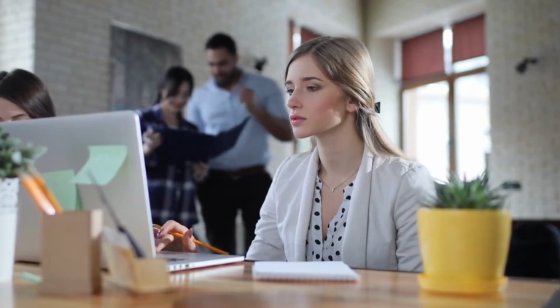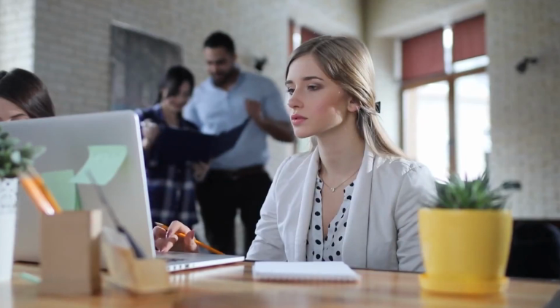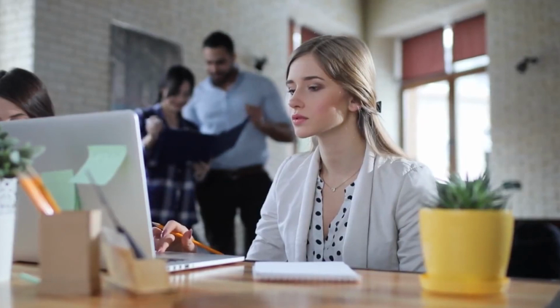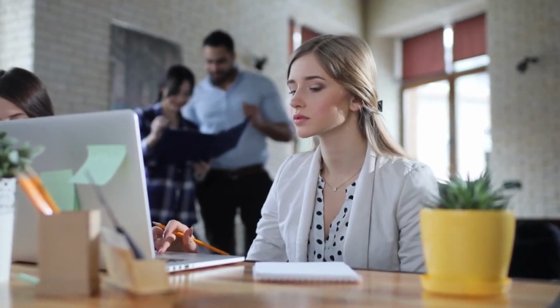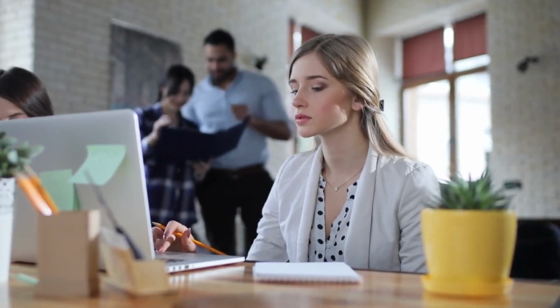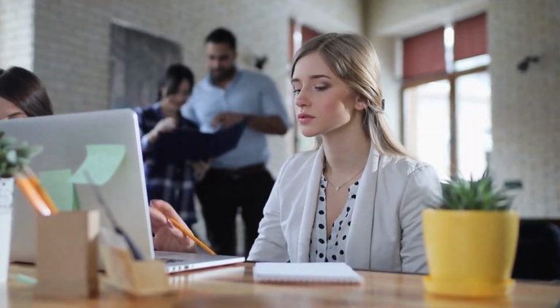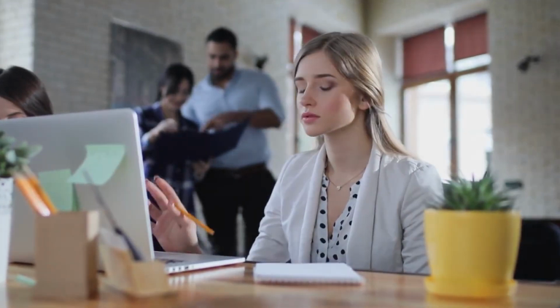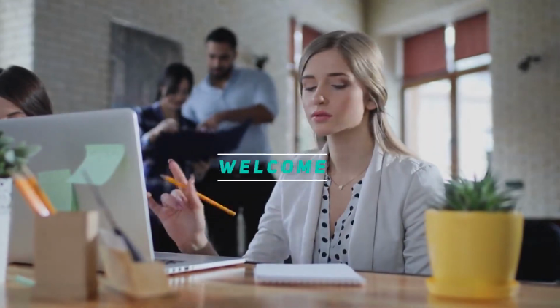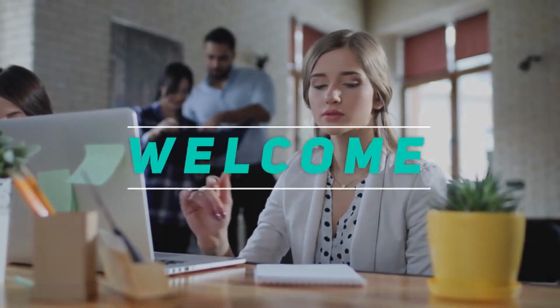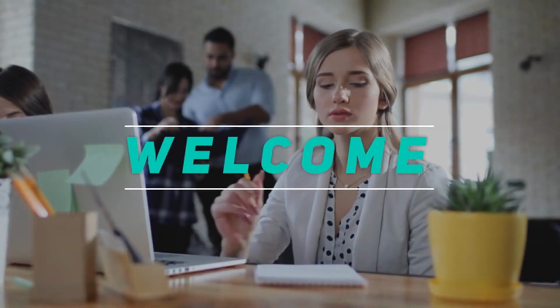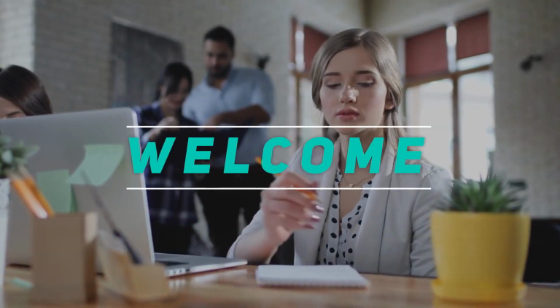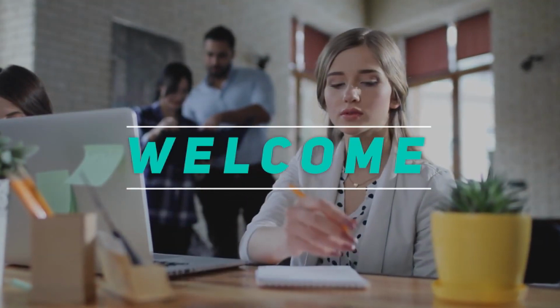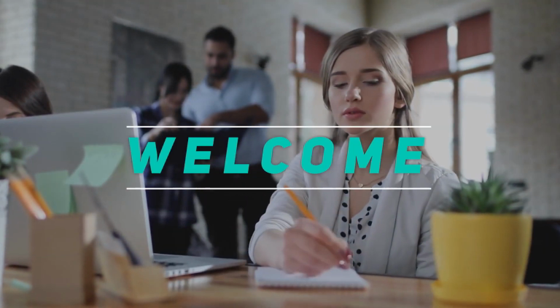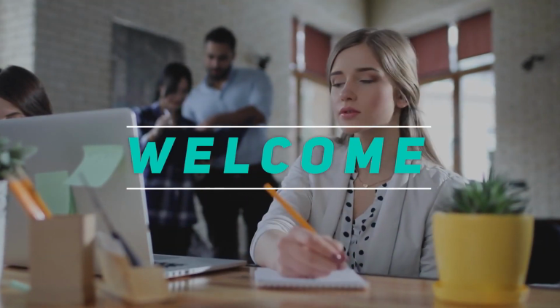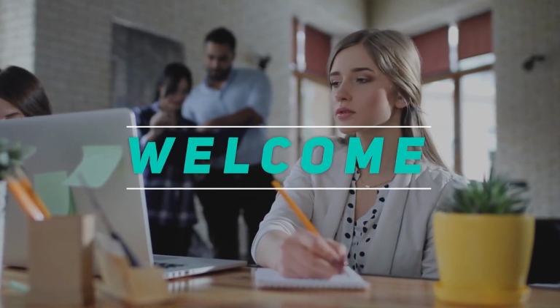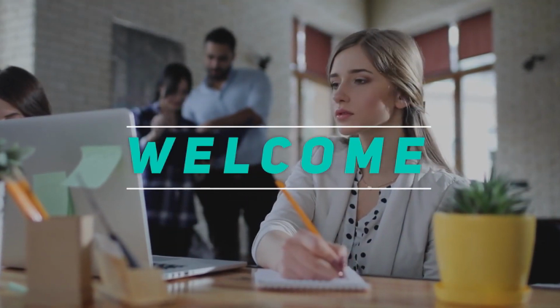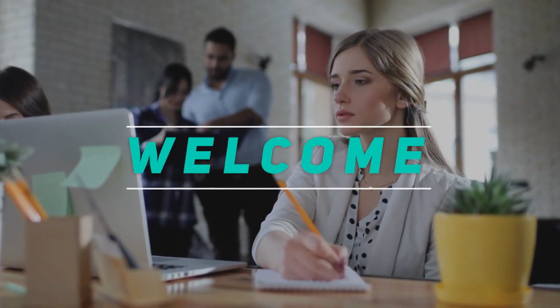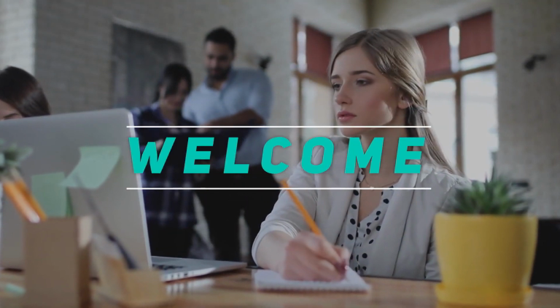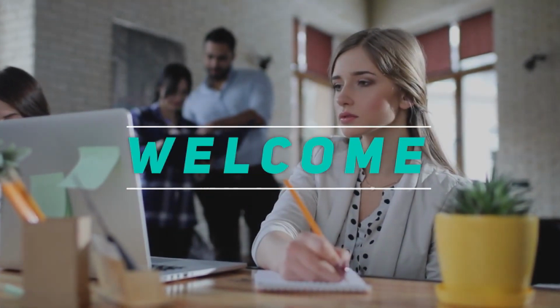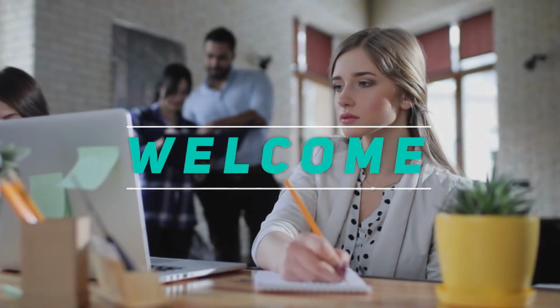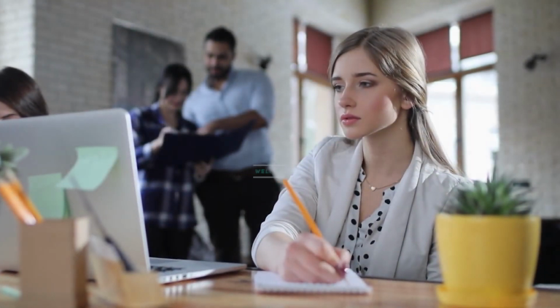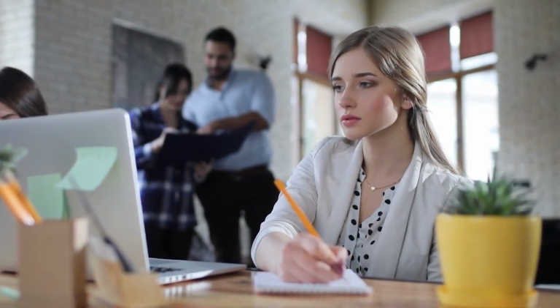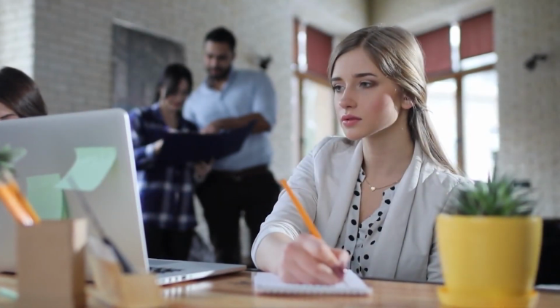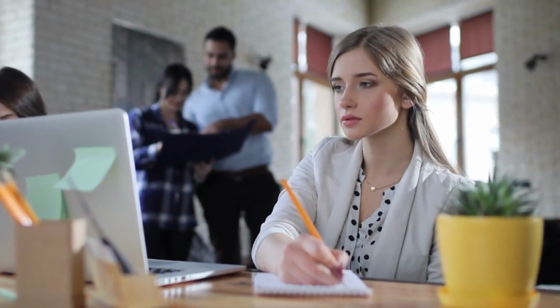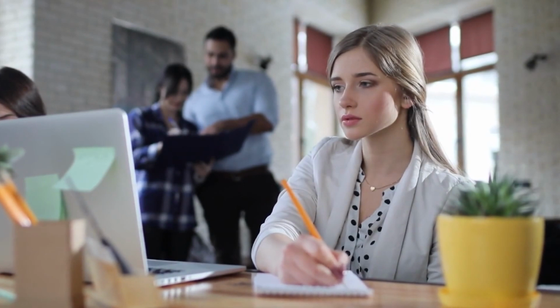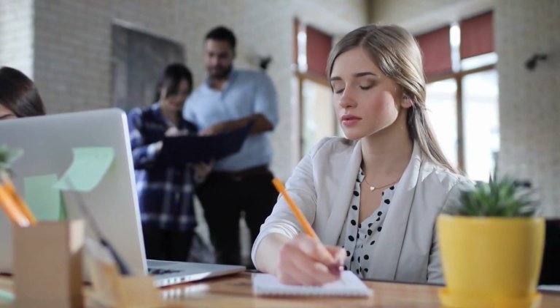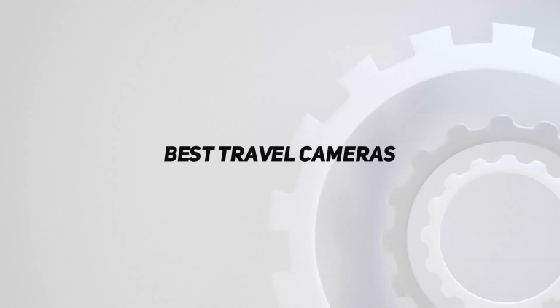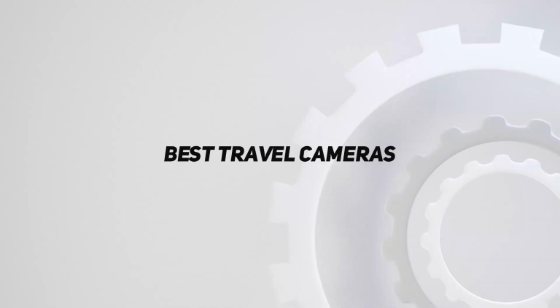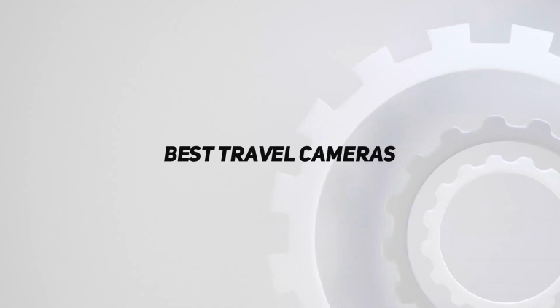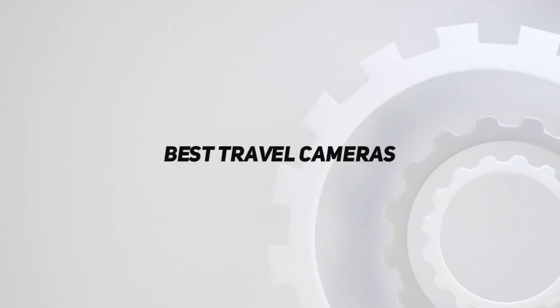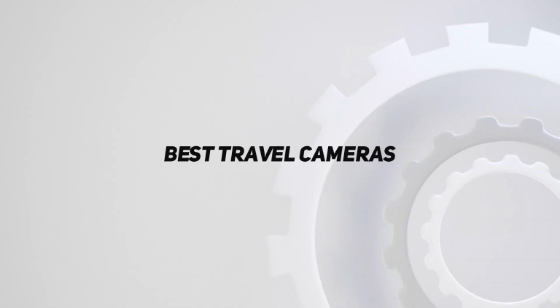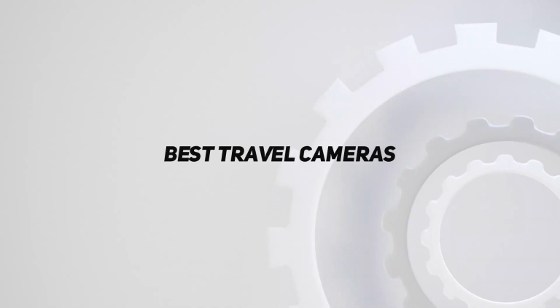Hey, welcome back to my channel. In this video I'm going to talk about the top five best travel cameras.